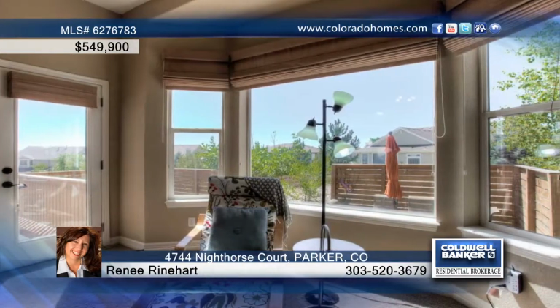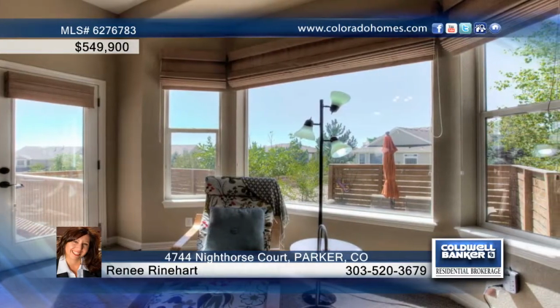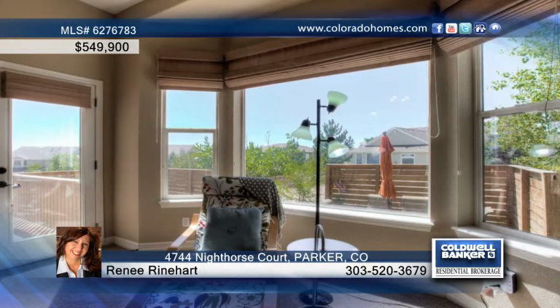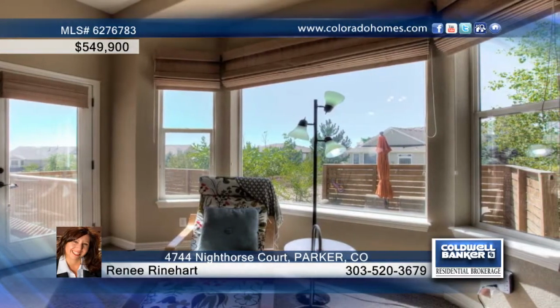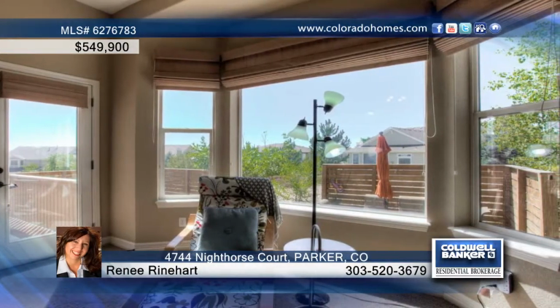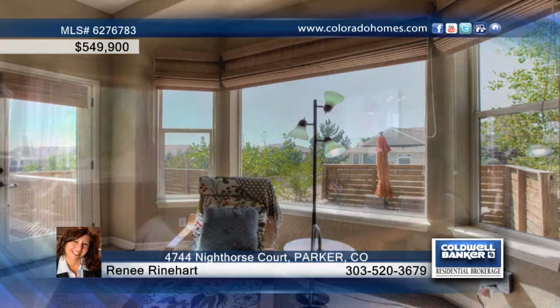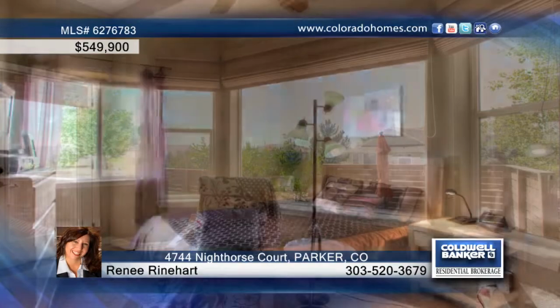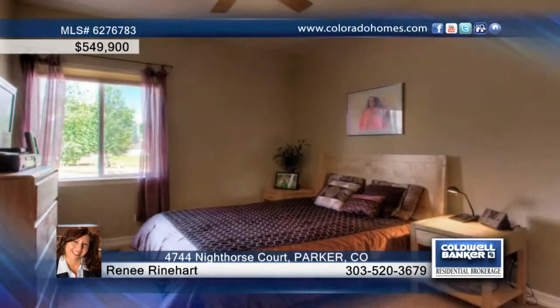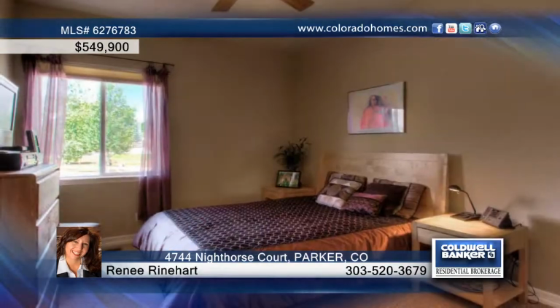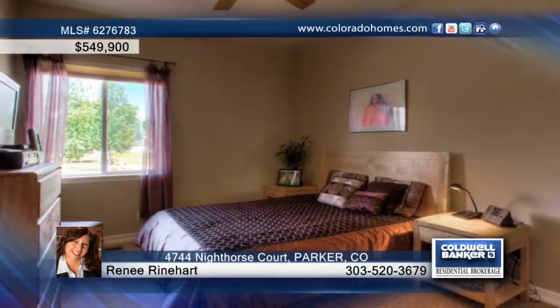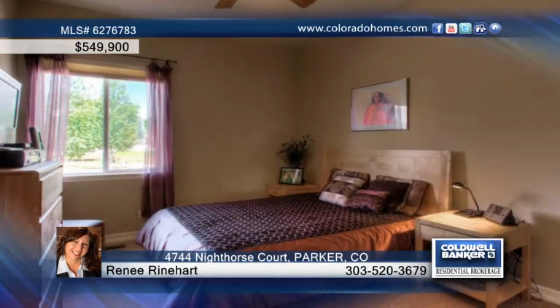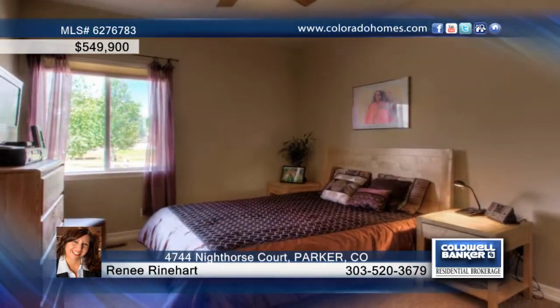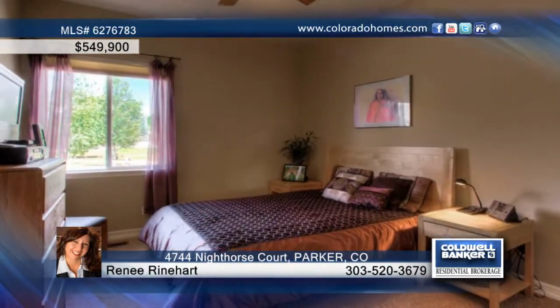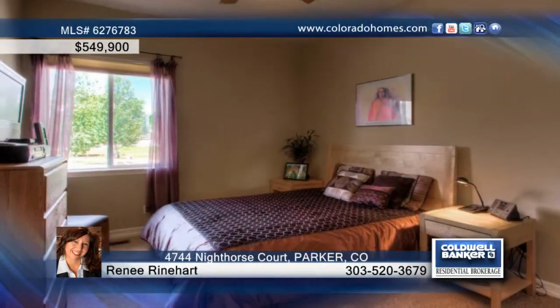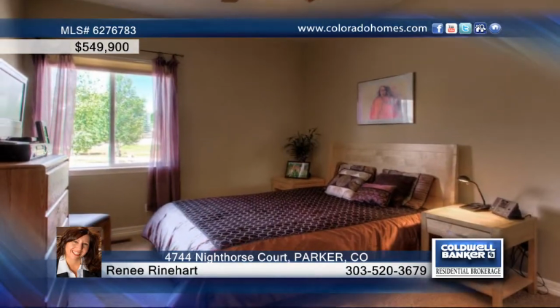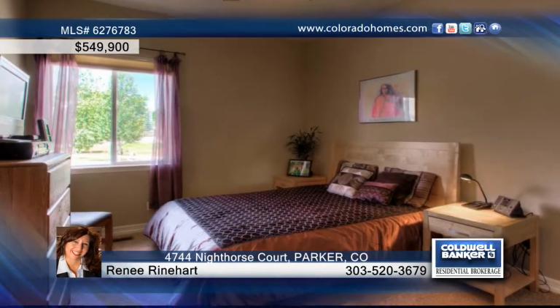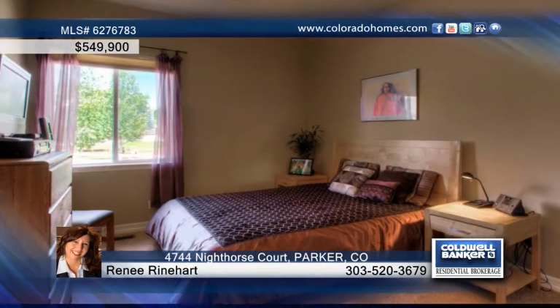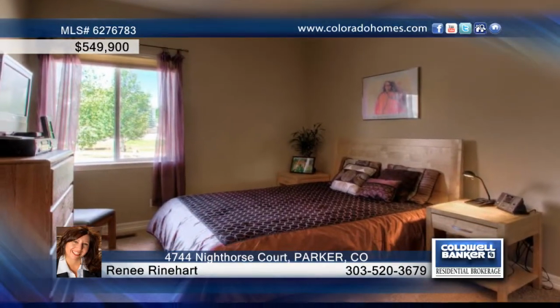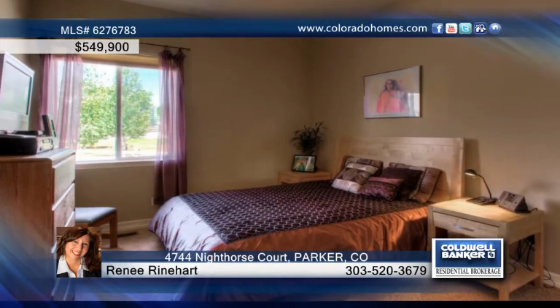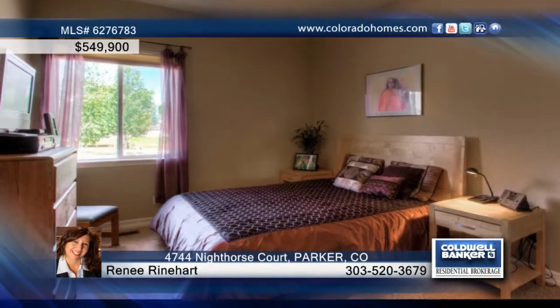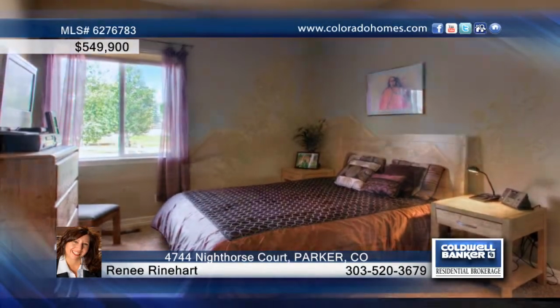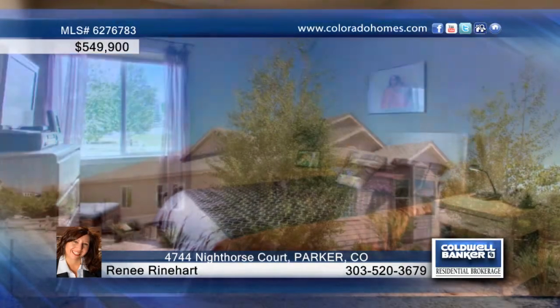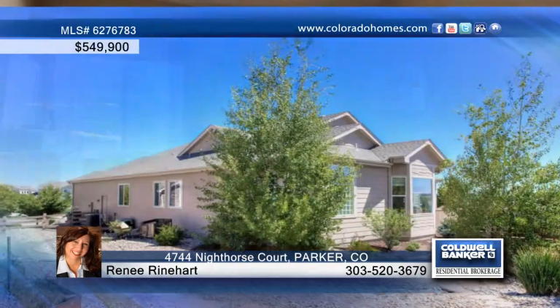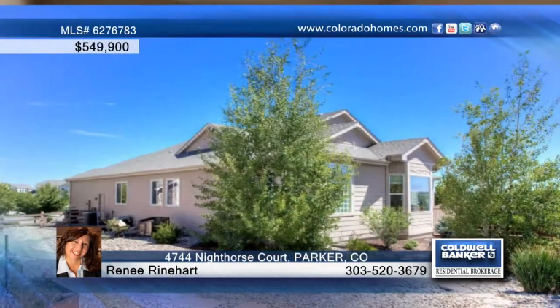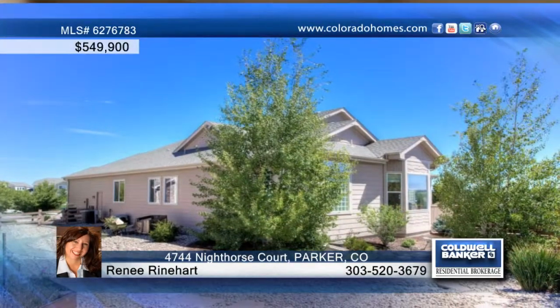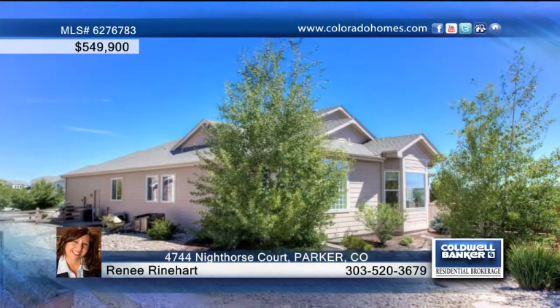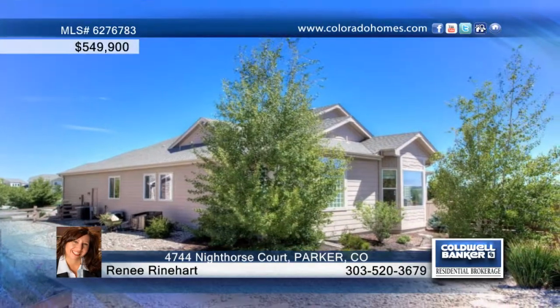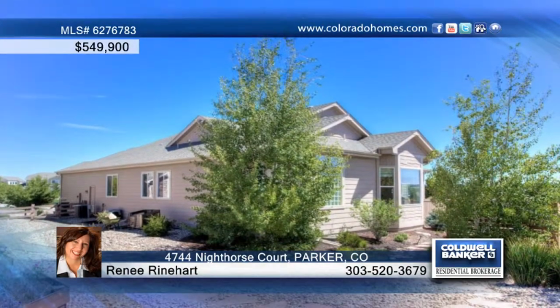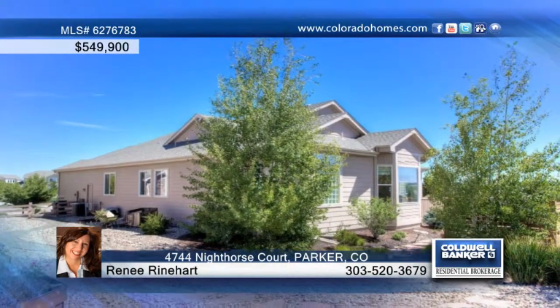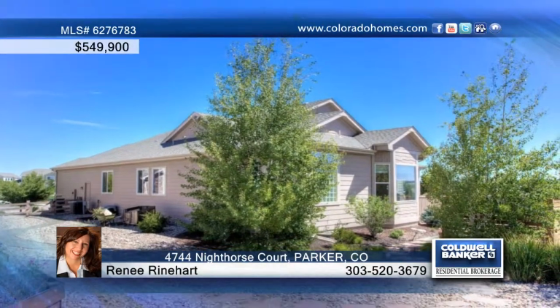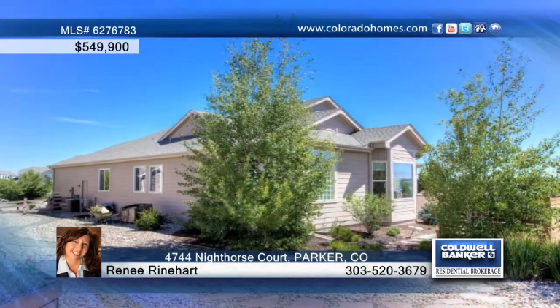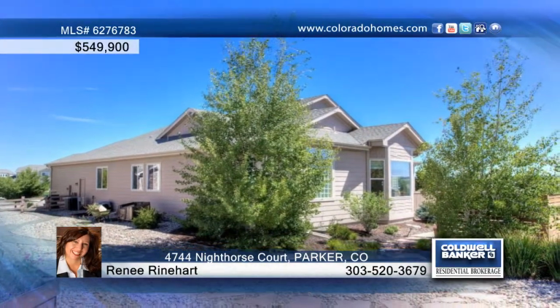Enjoy entertaining in the huge park-like backyard complete with deck, garden area, and patio.